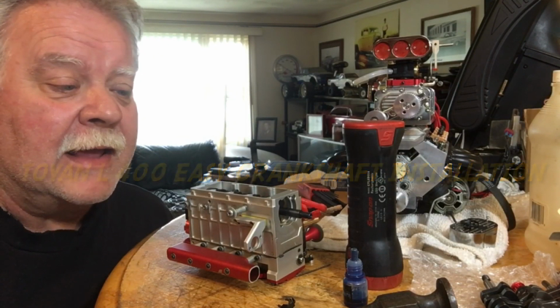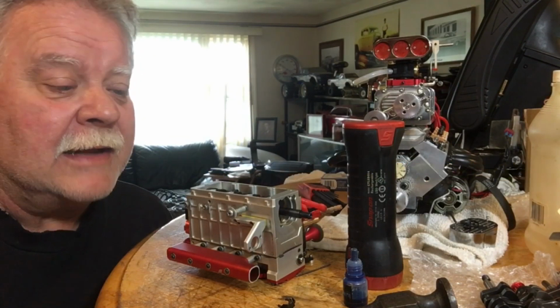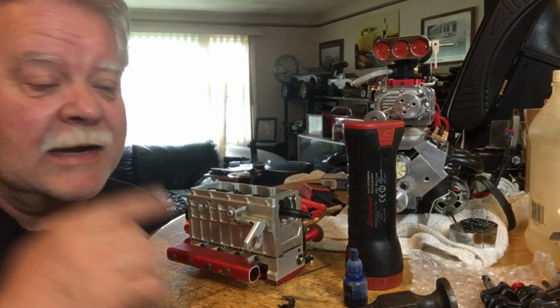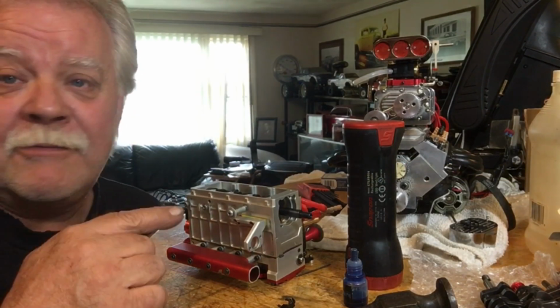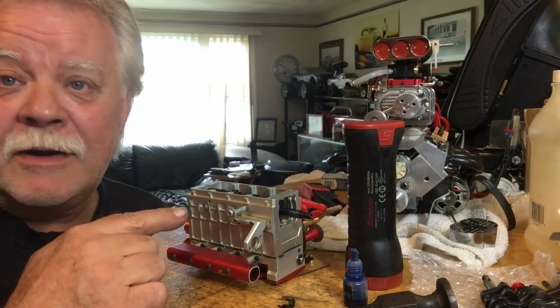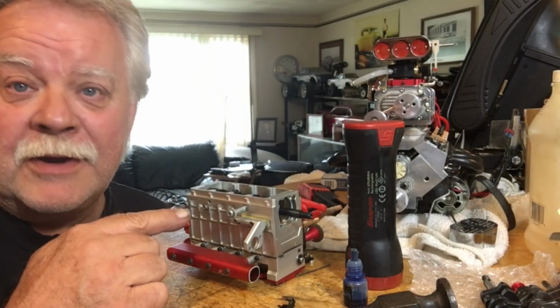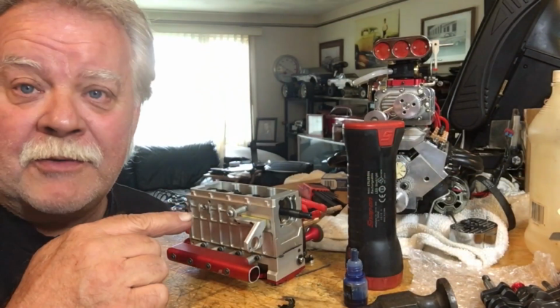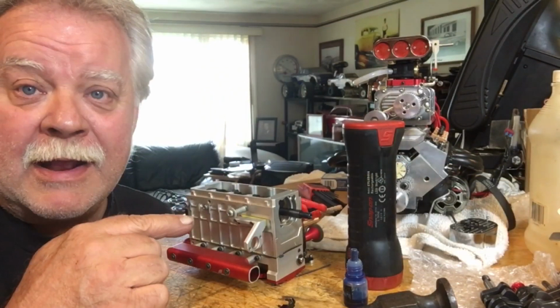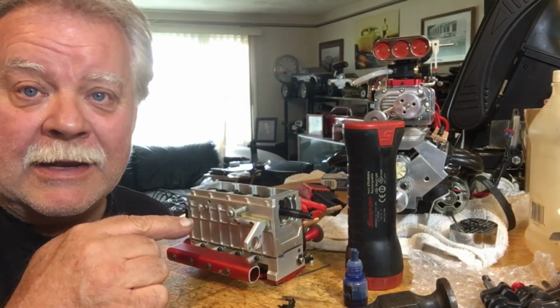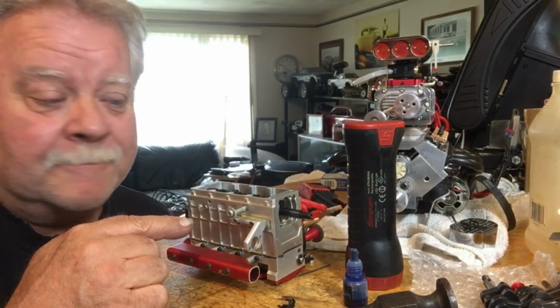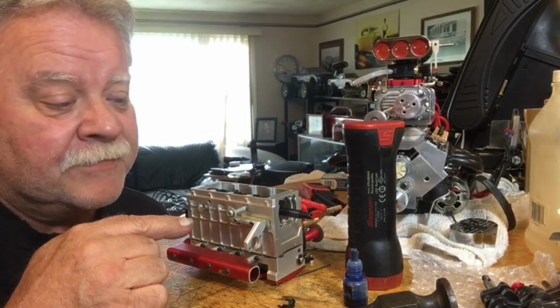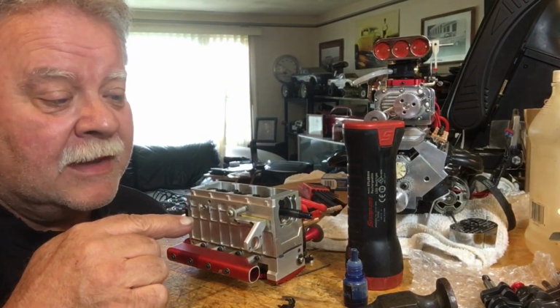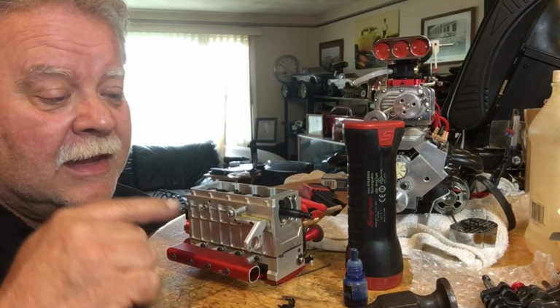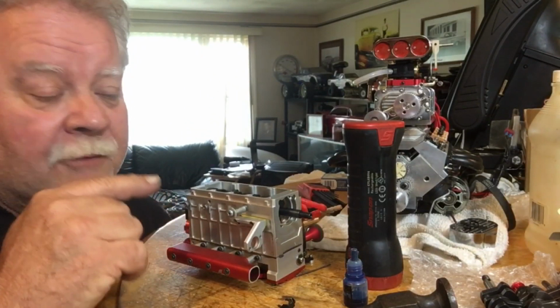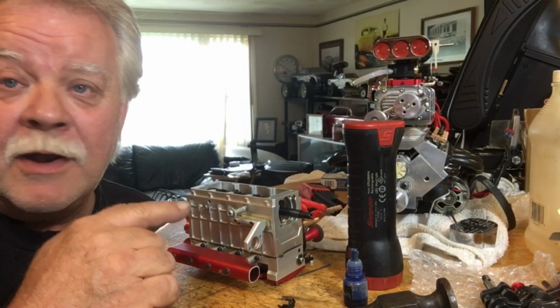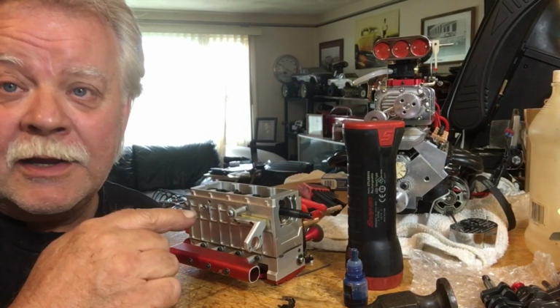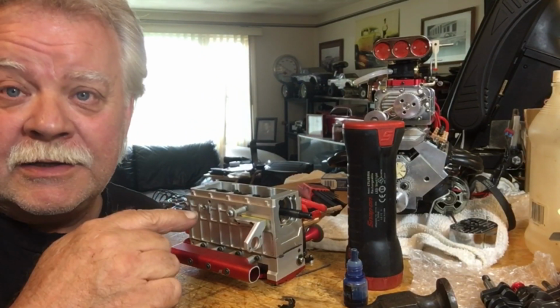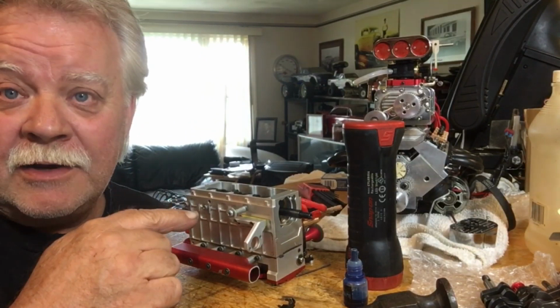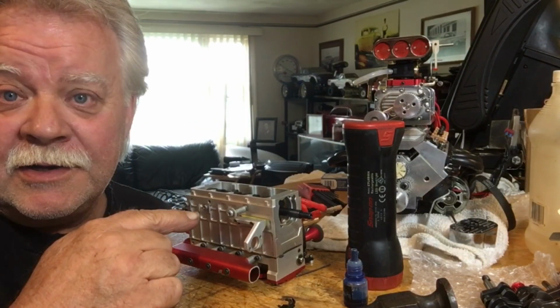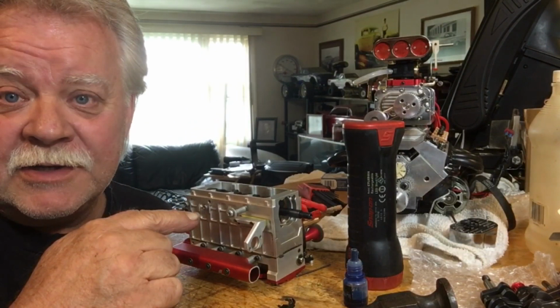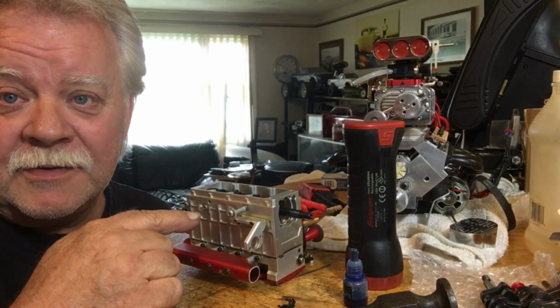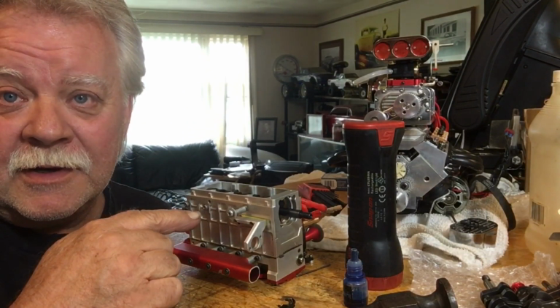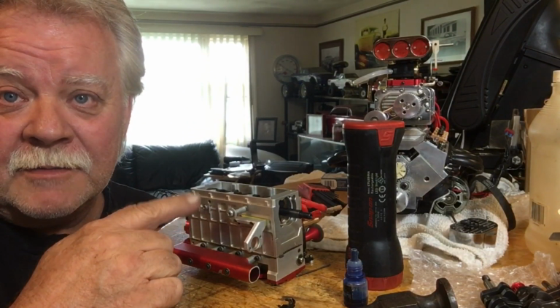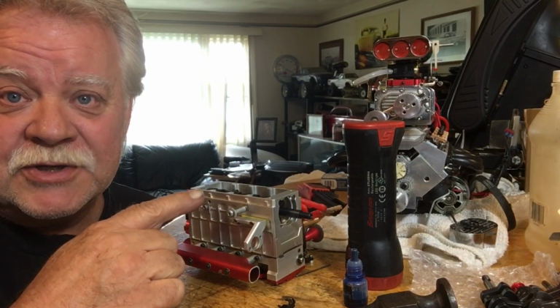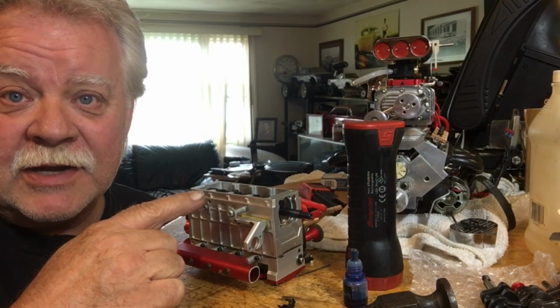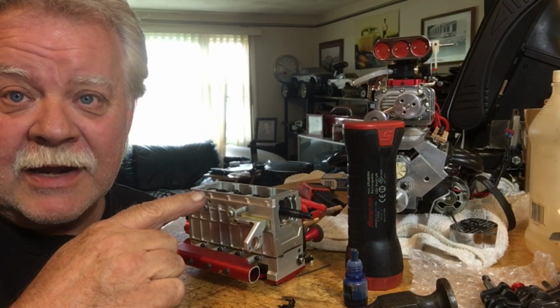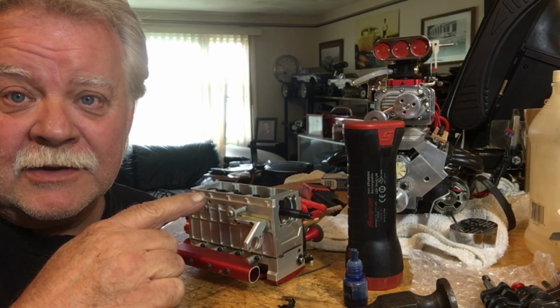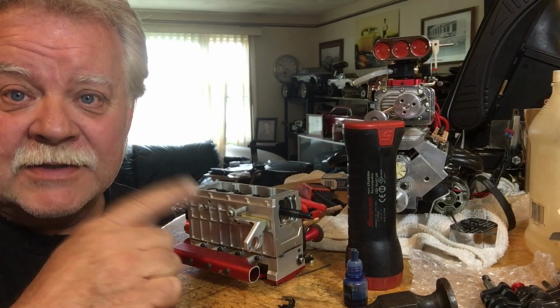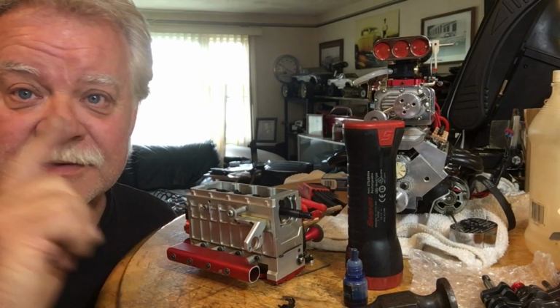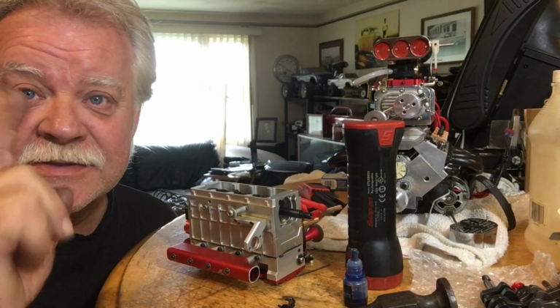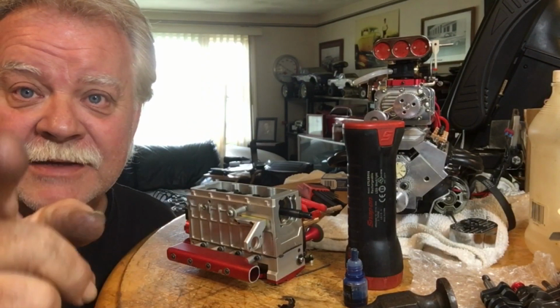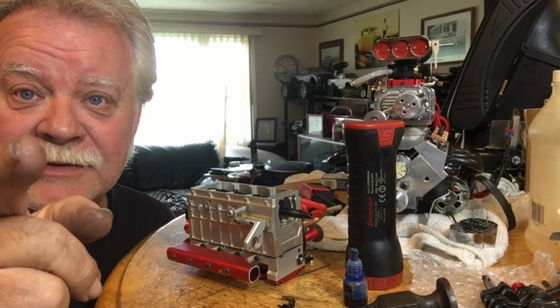Hey, today we're gonna put a crank in and we're not gonna tear the engine apart. I'm gonna show you how to do it, so stay tuned.